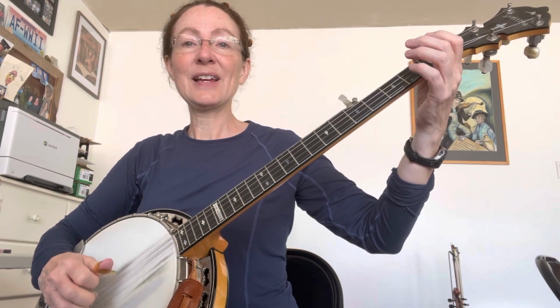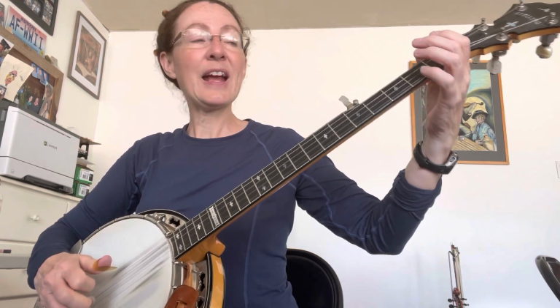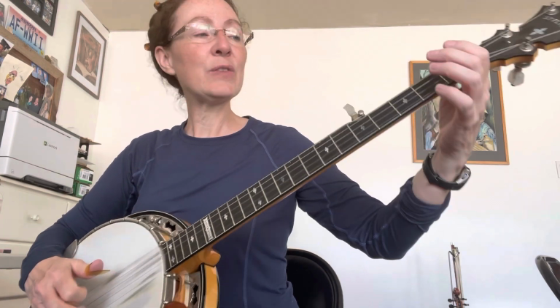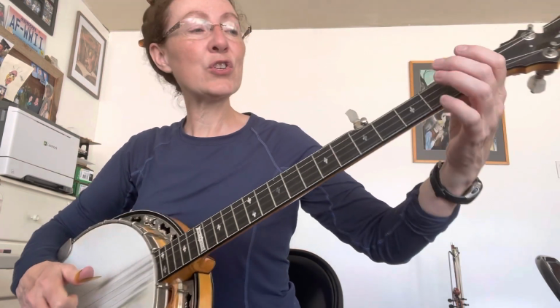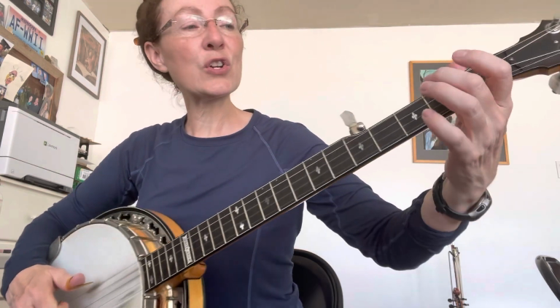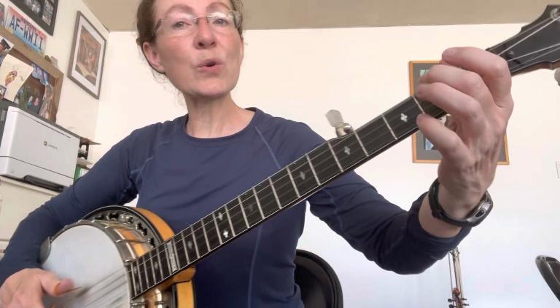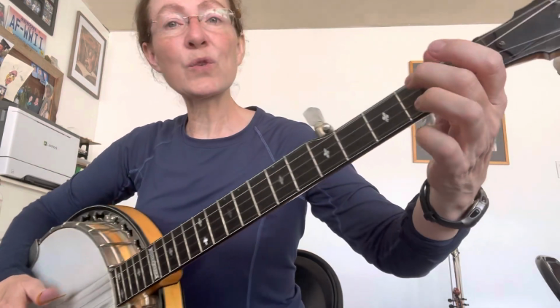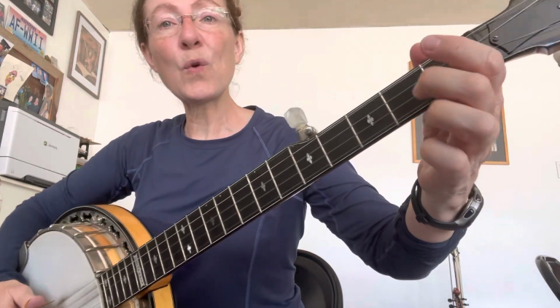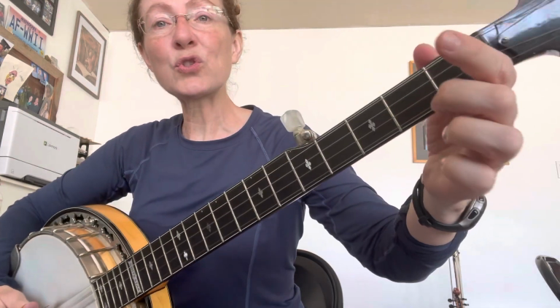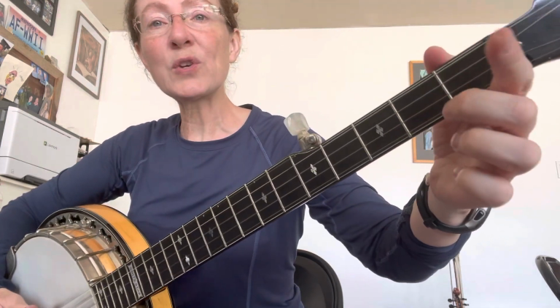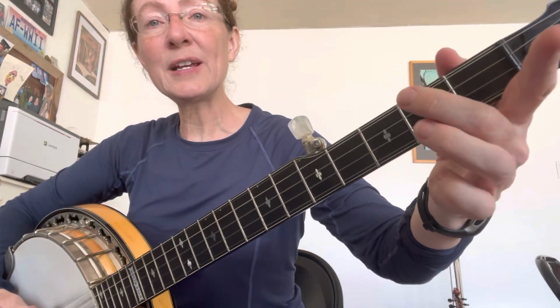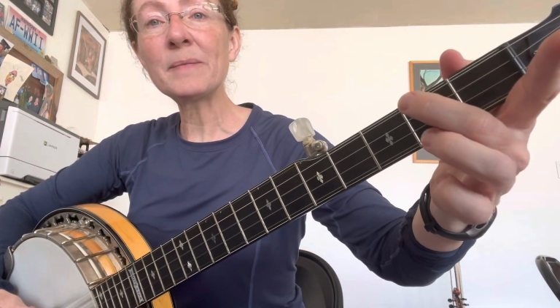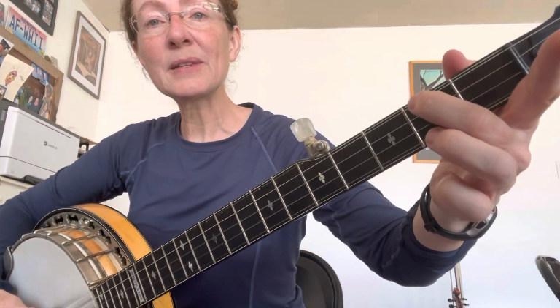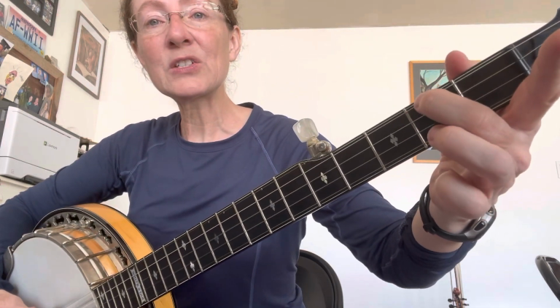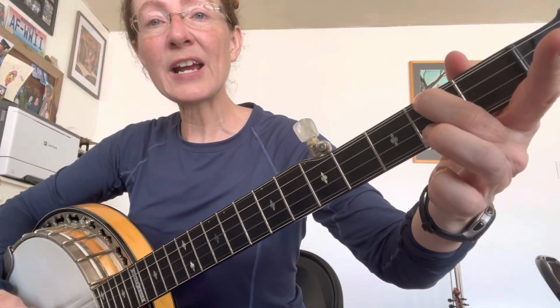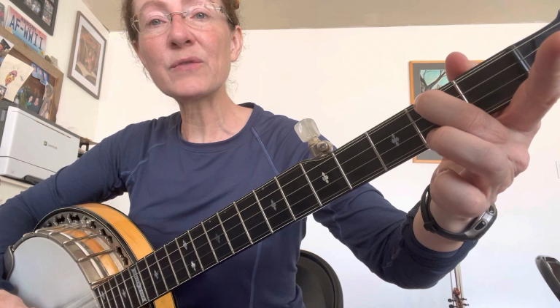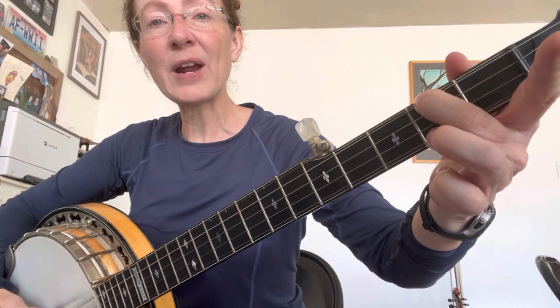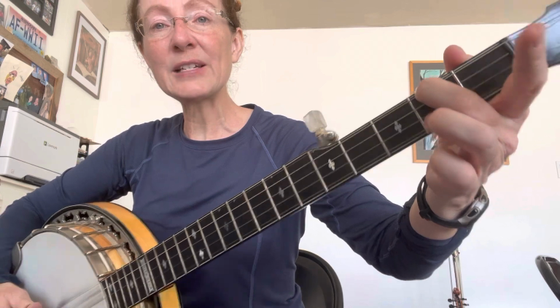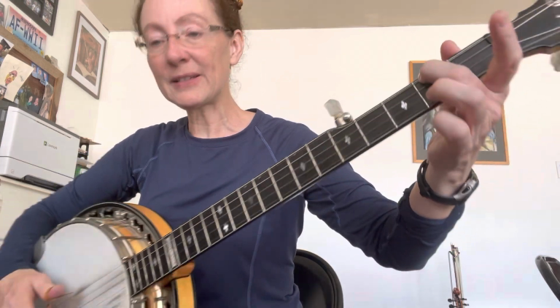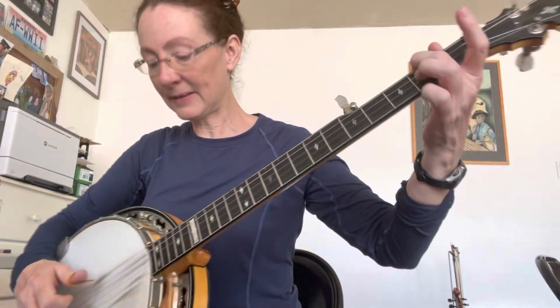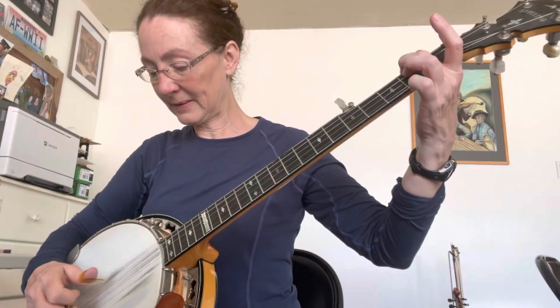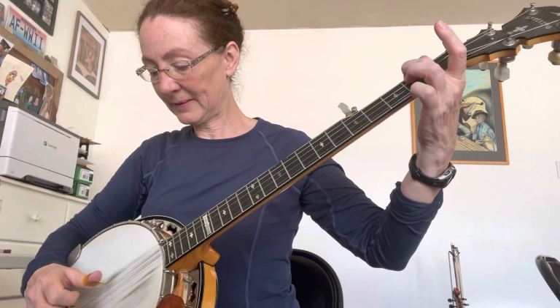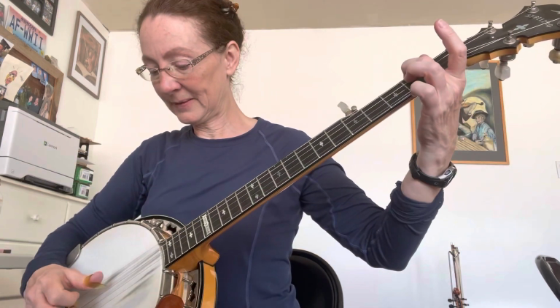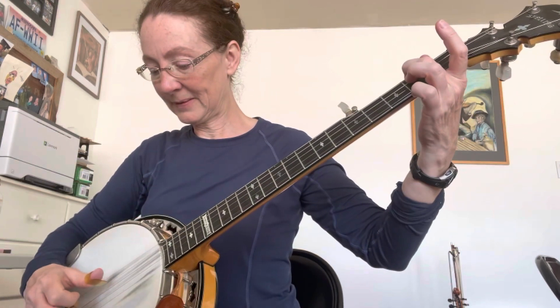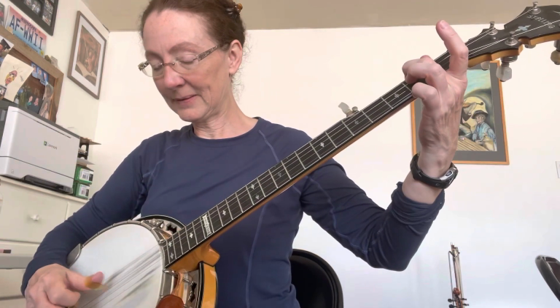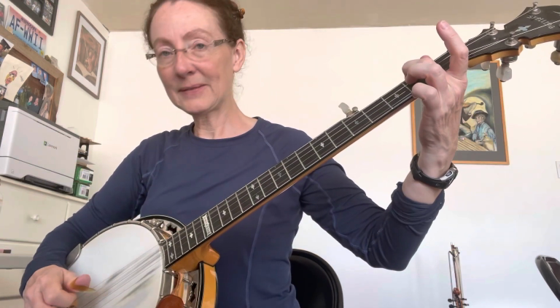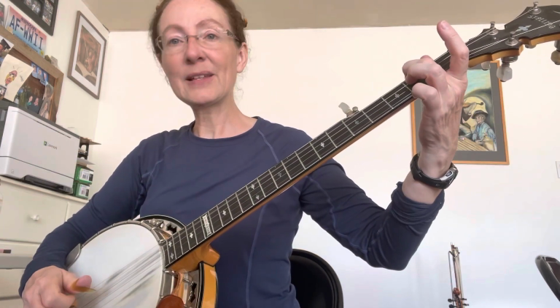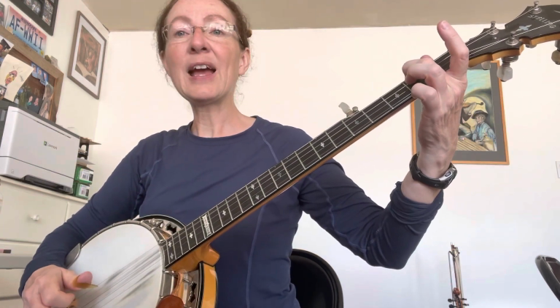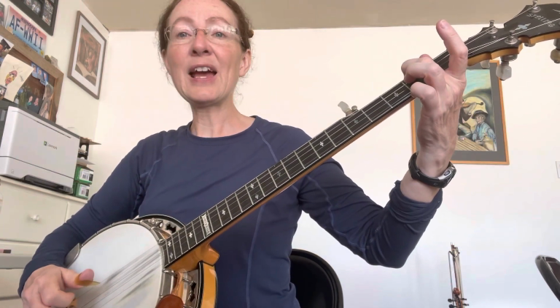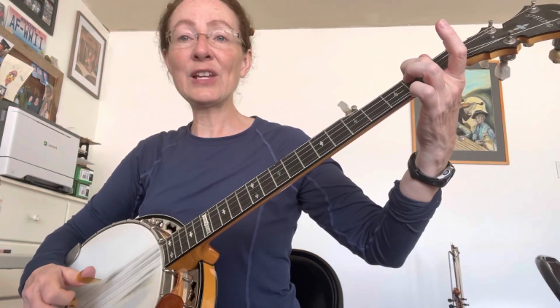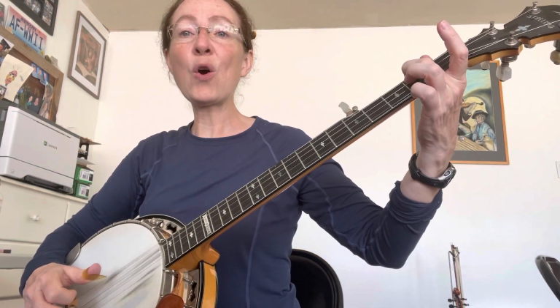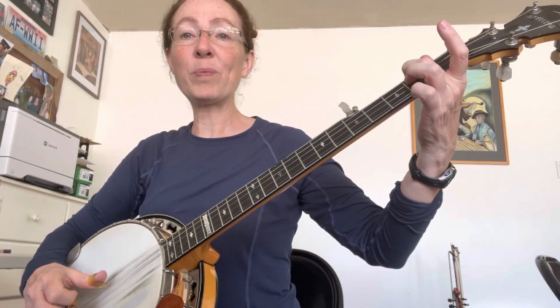And then you're going to go to the 4th string, 2nd fret. And then open.